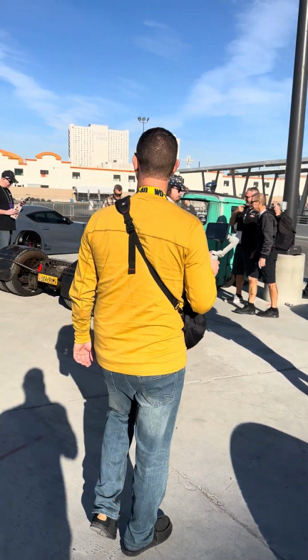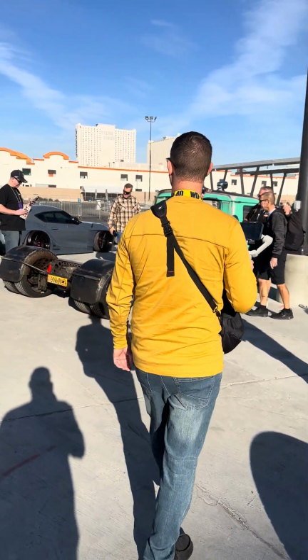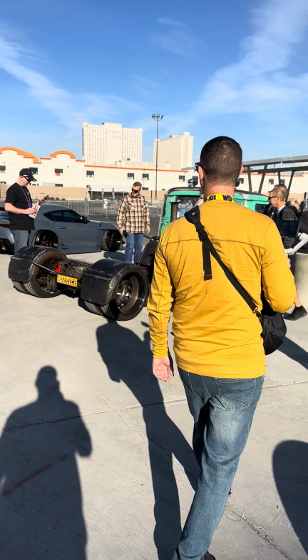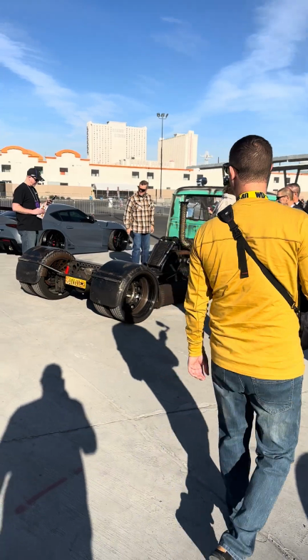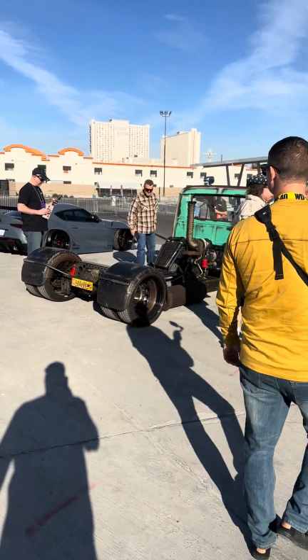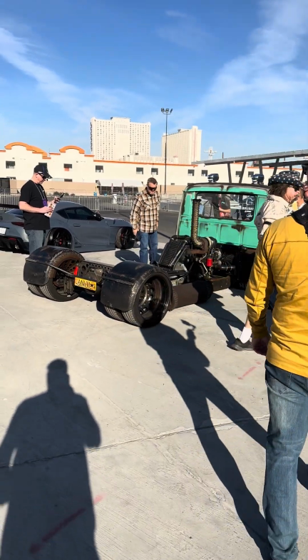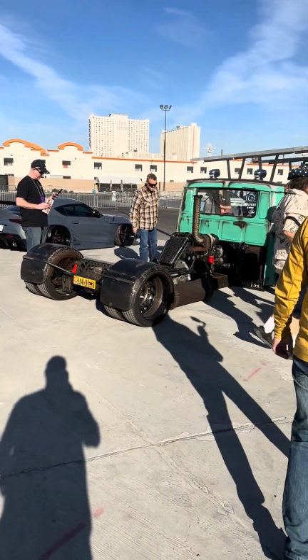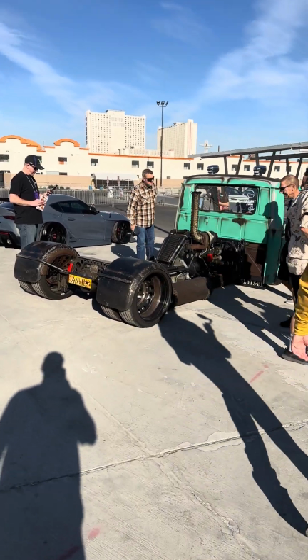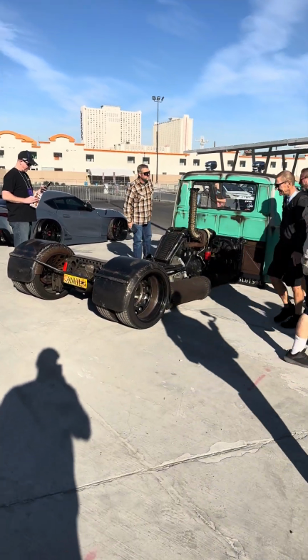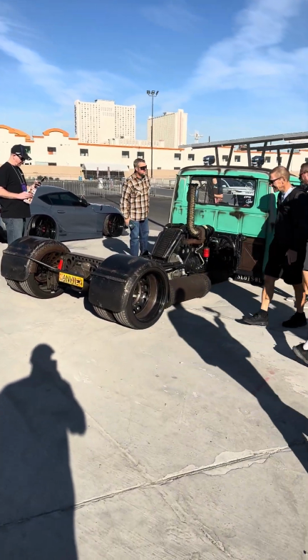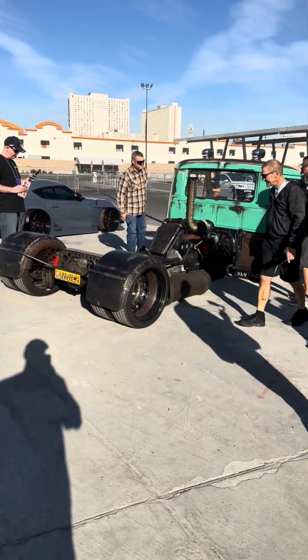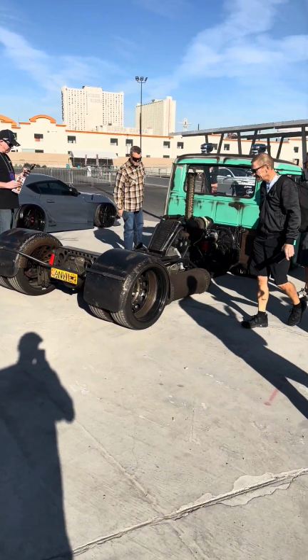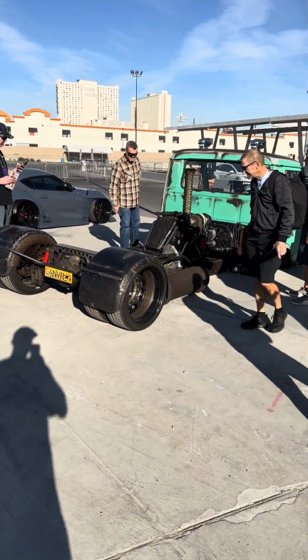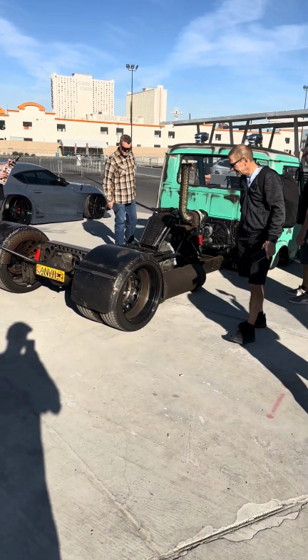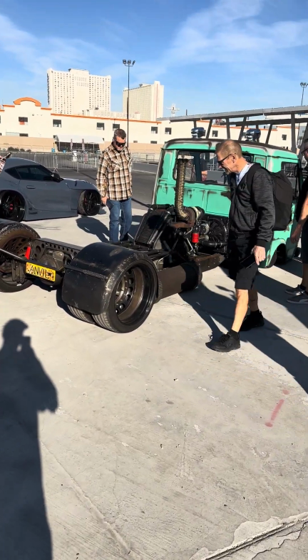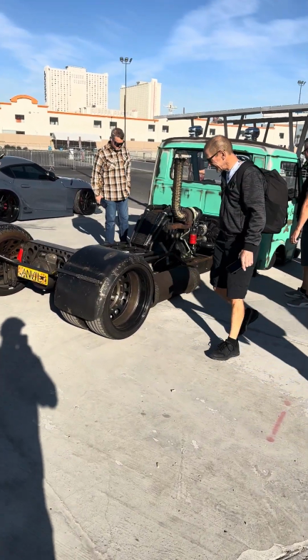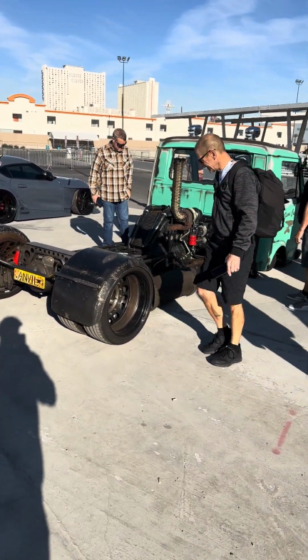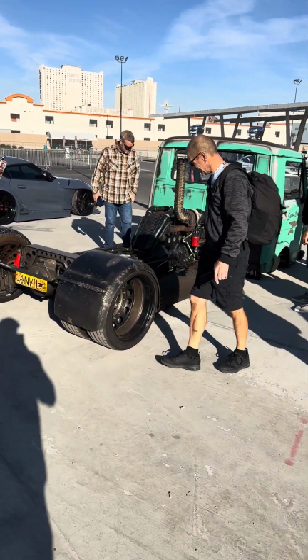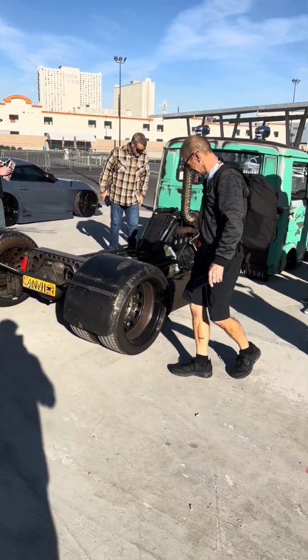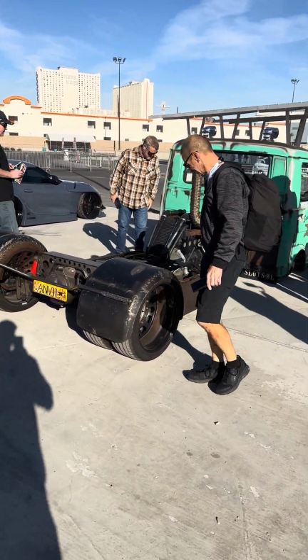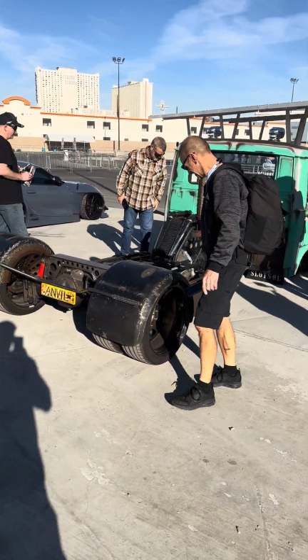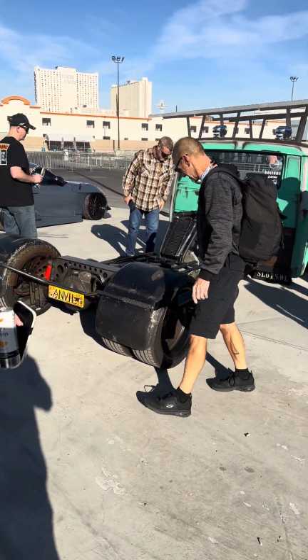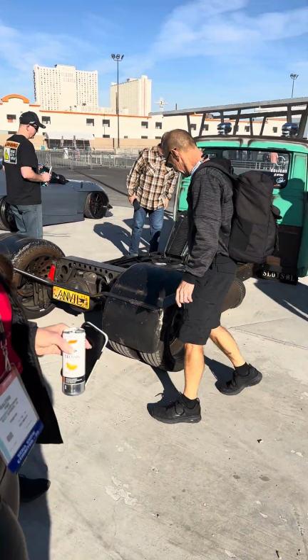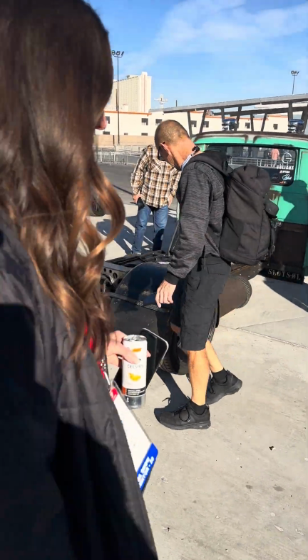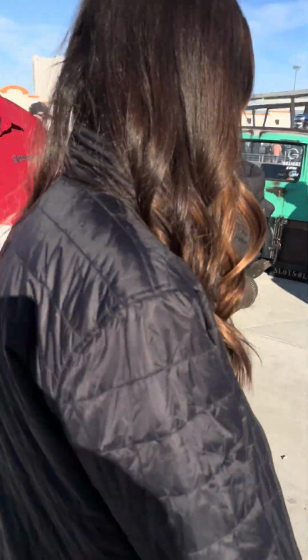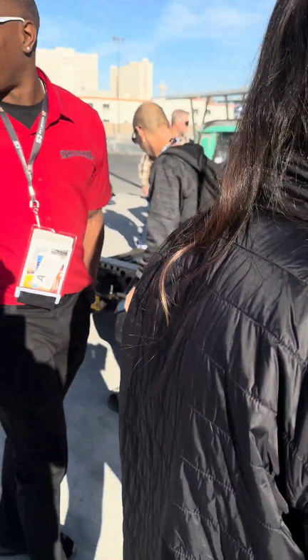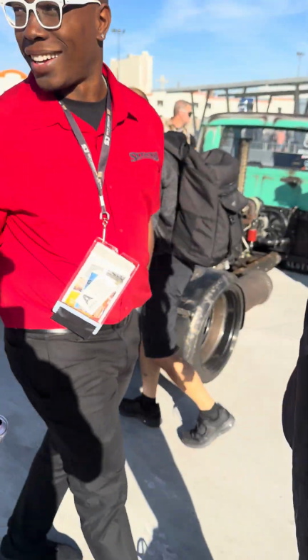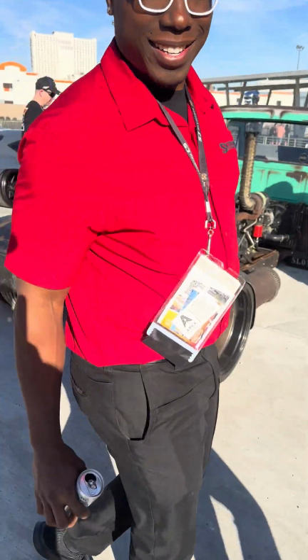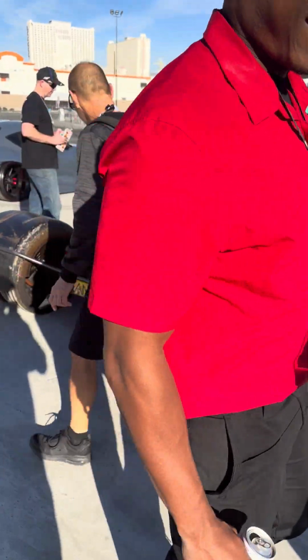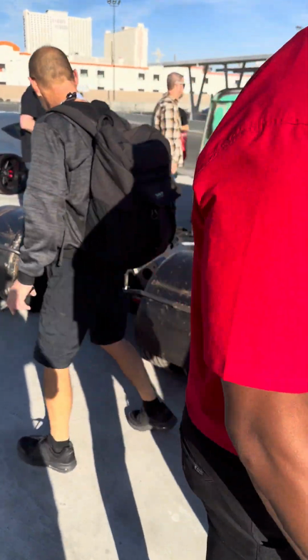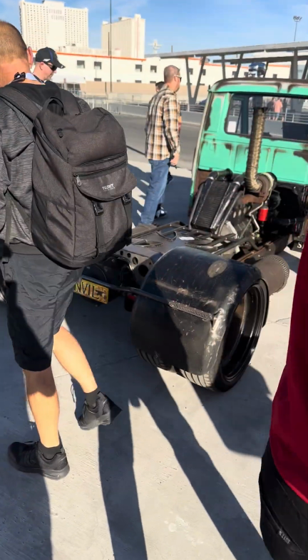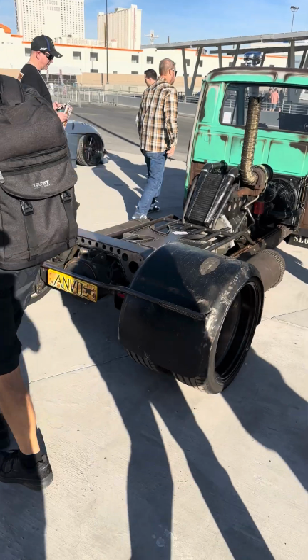All right, let's check out what else we got going on here. We have a rear-engine Cummins truck.